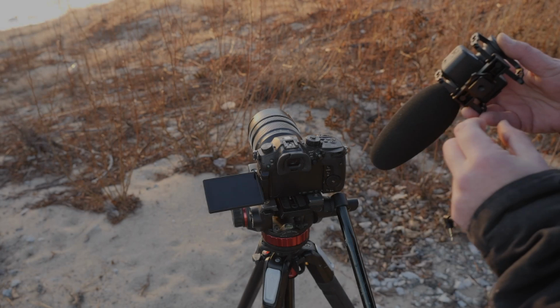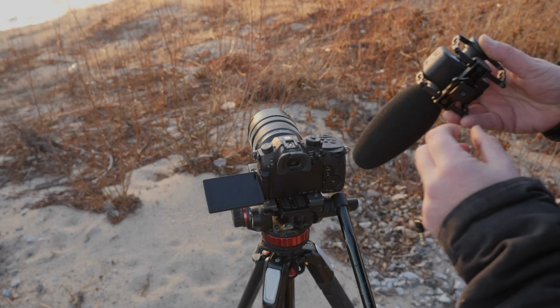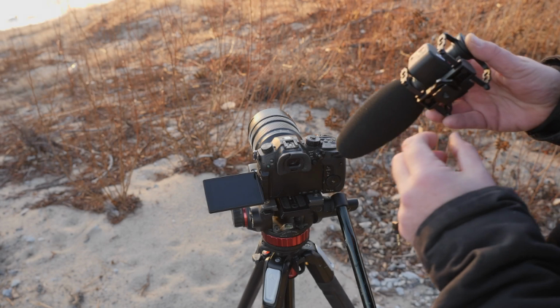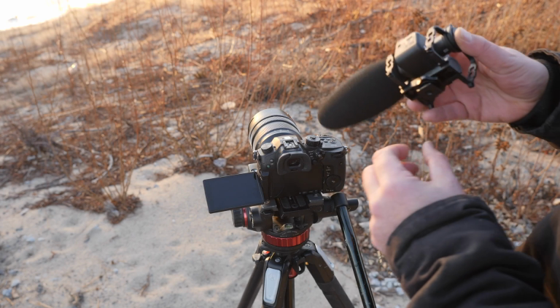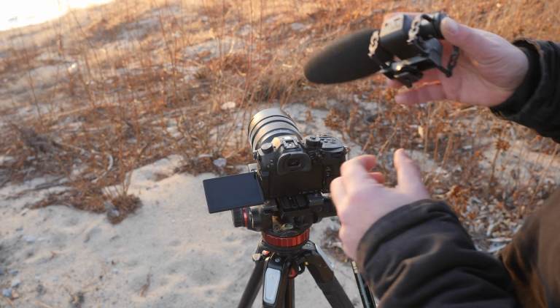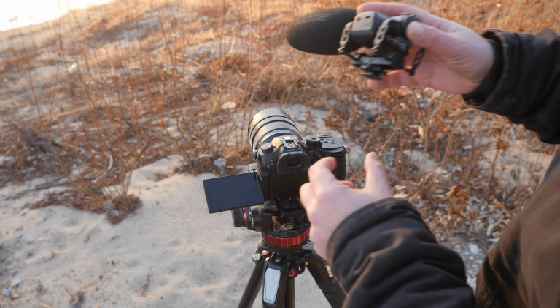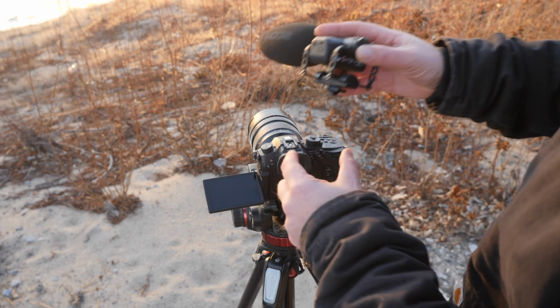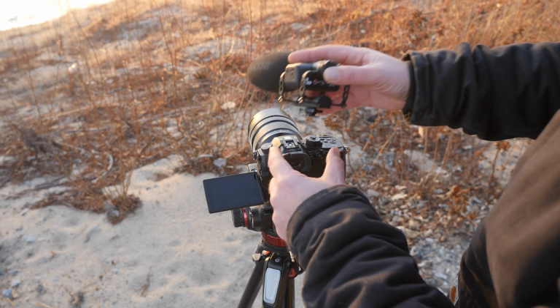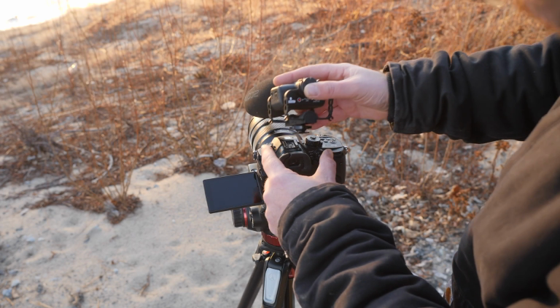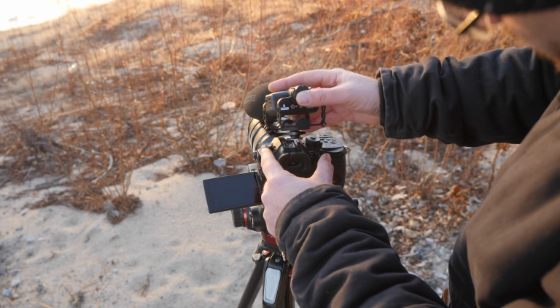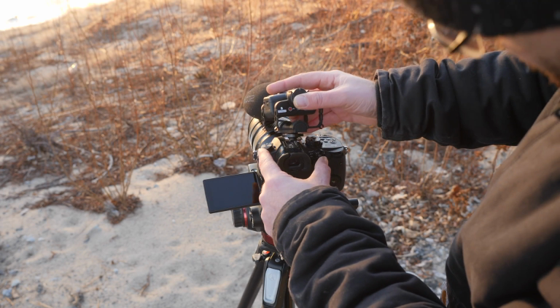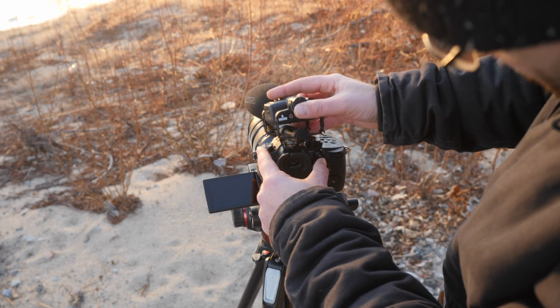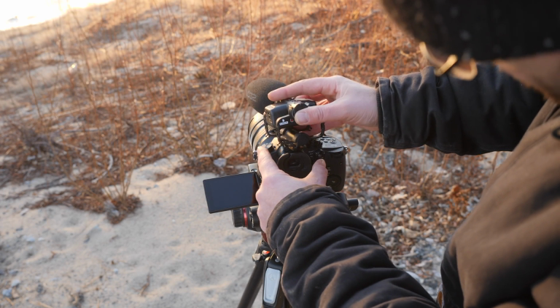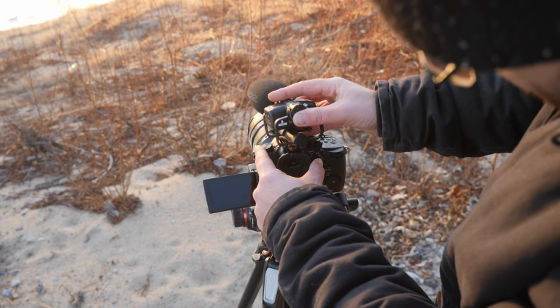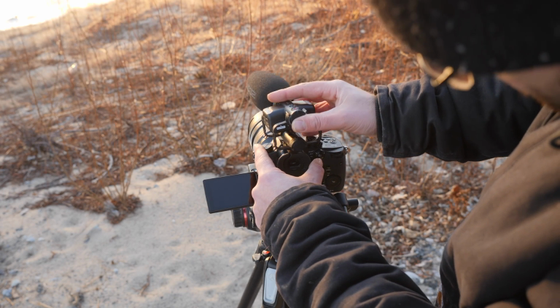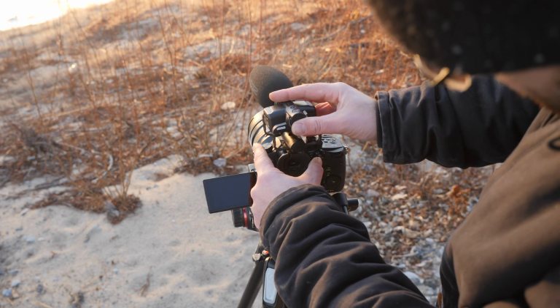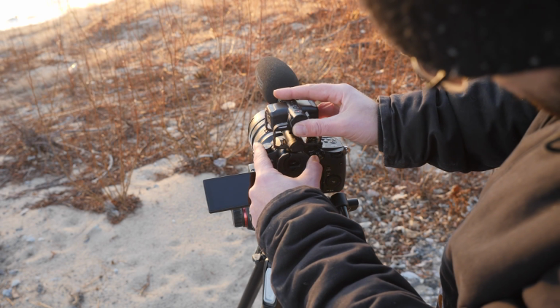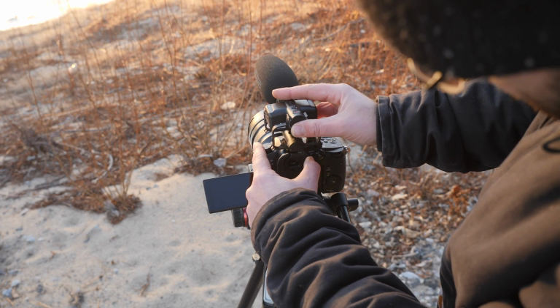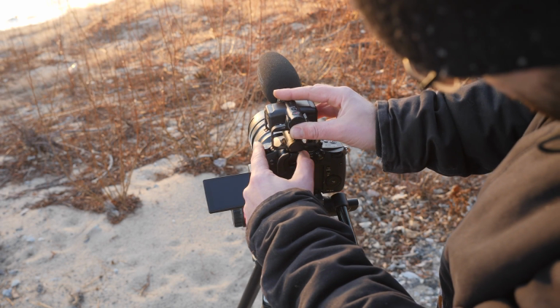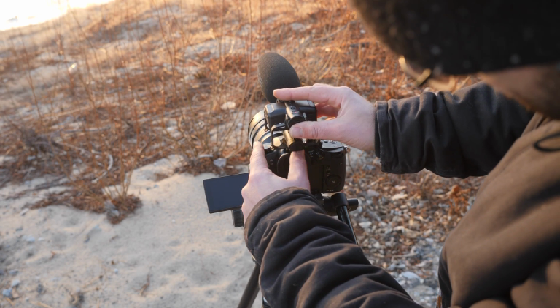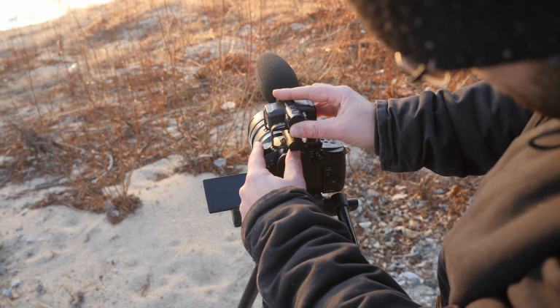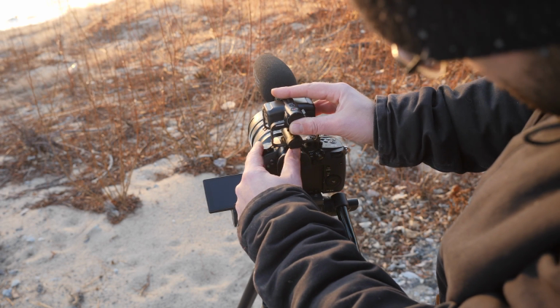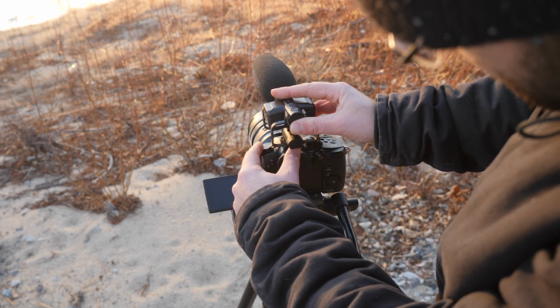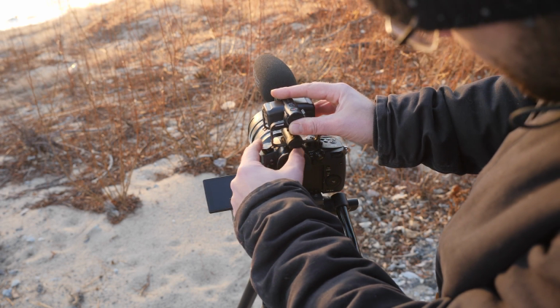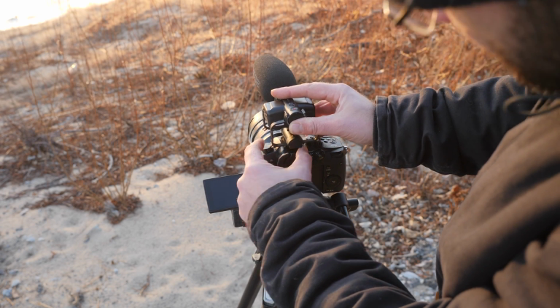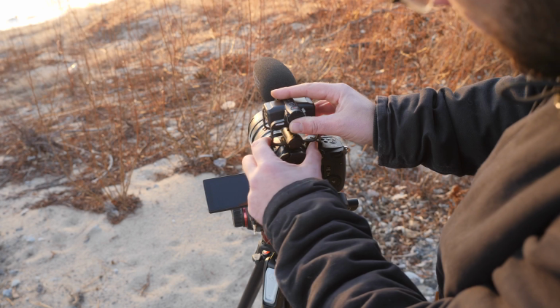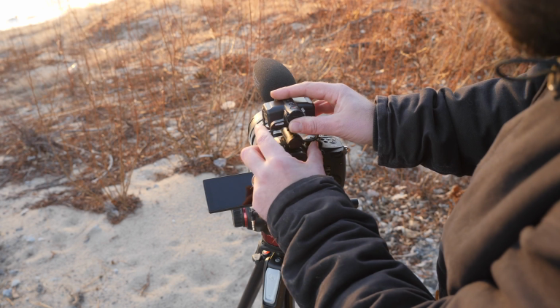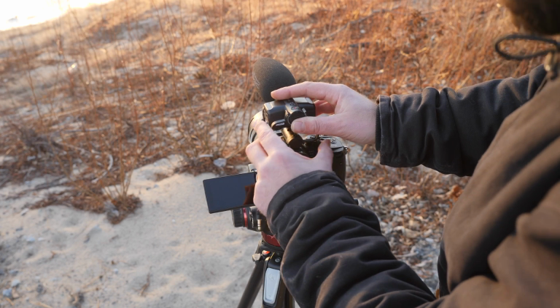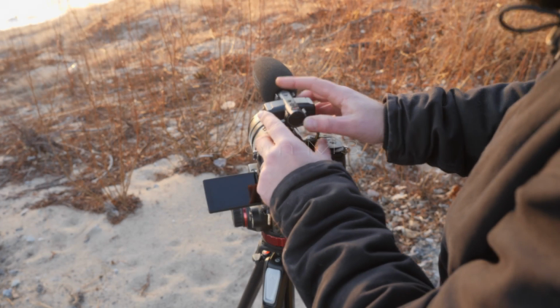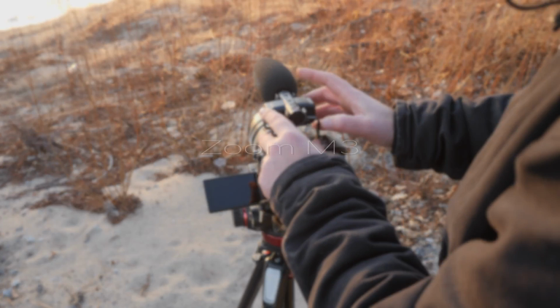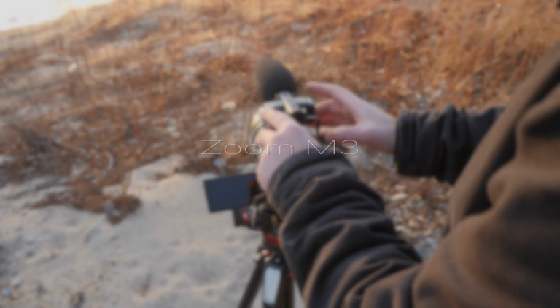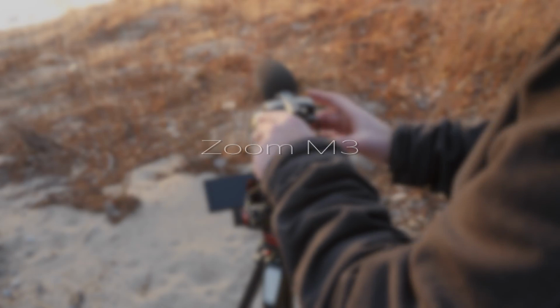Well hello there friends, this is an audio test and review of the Zoom M3.